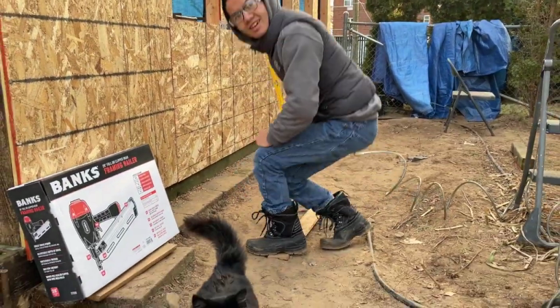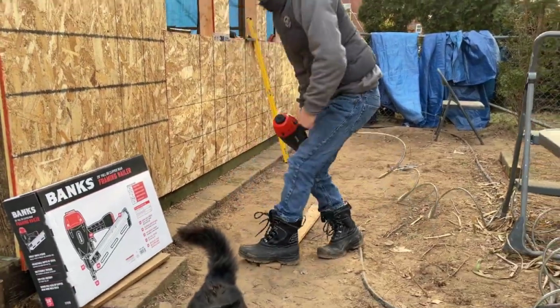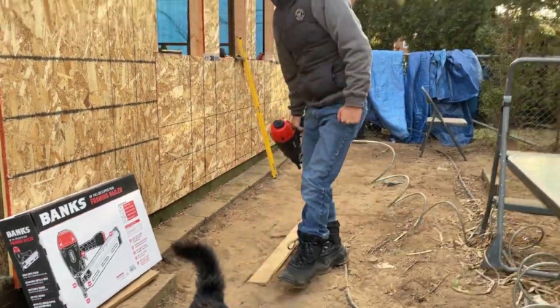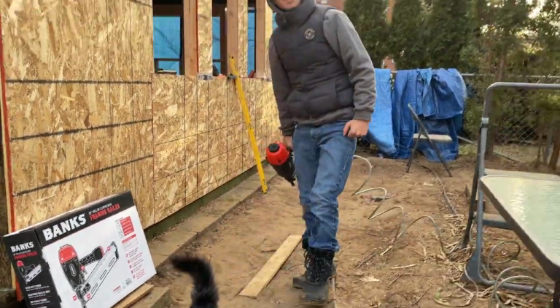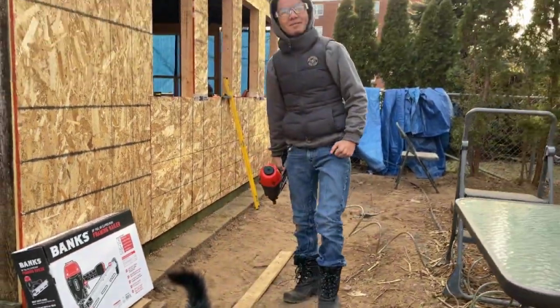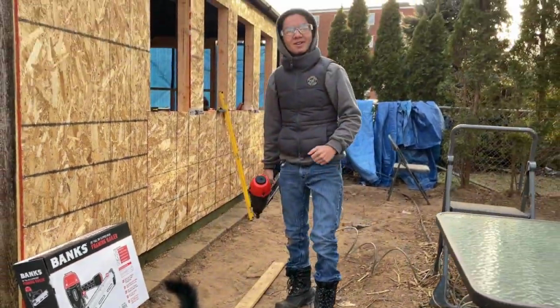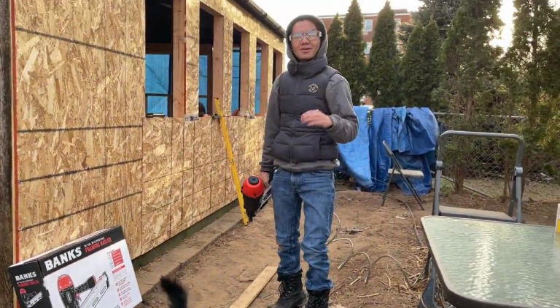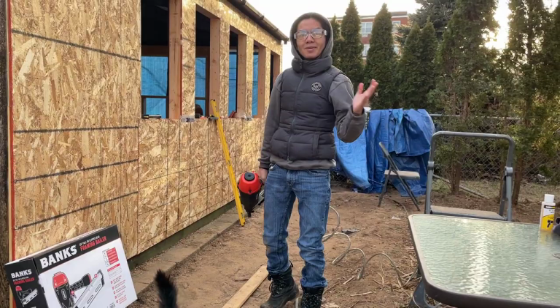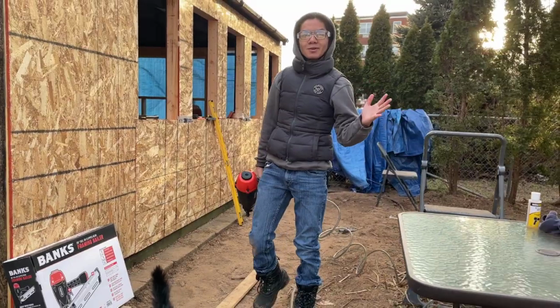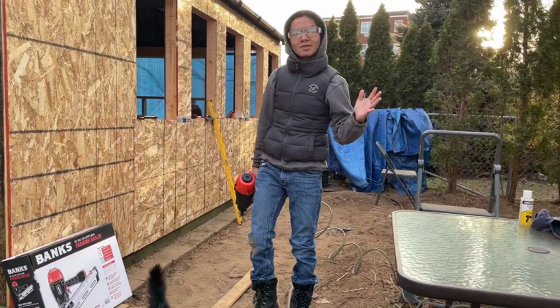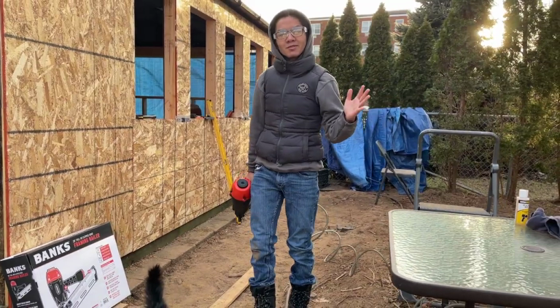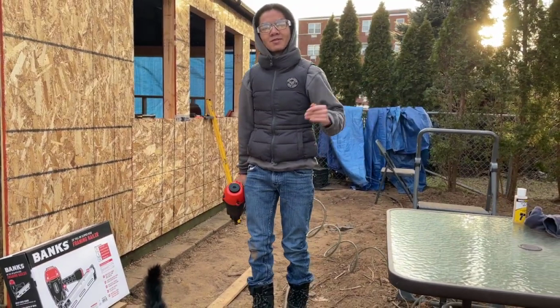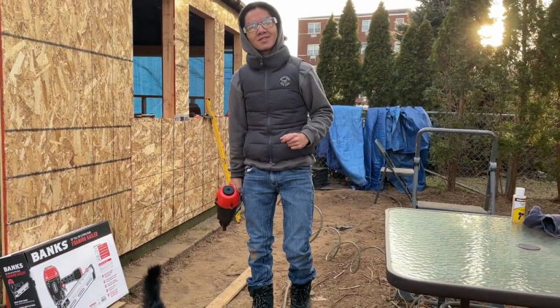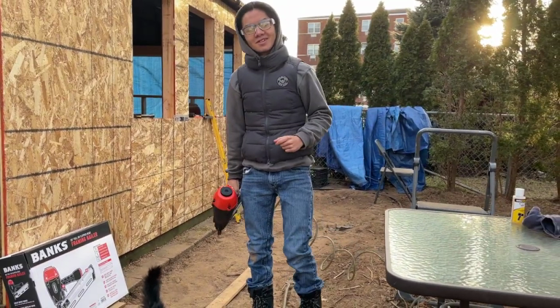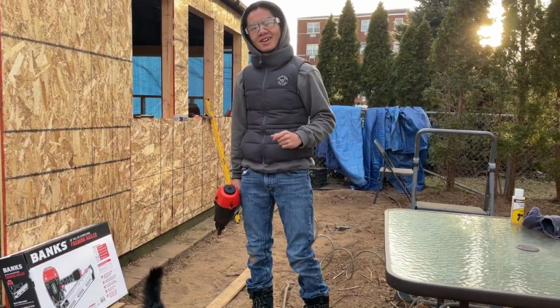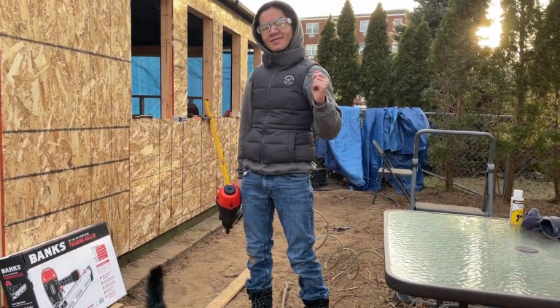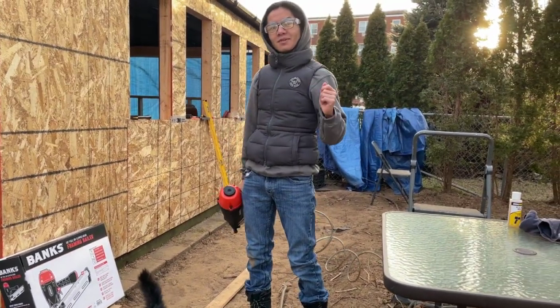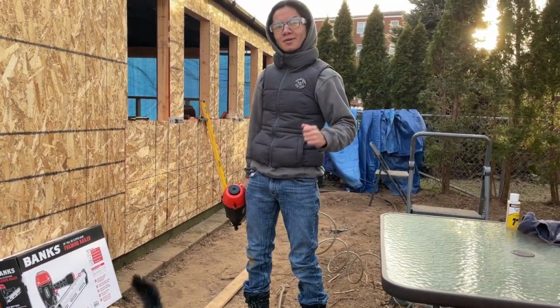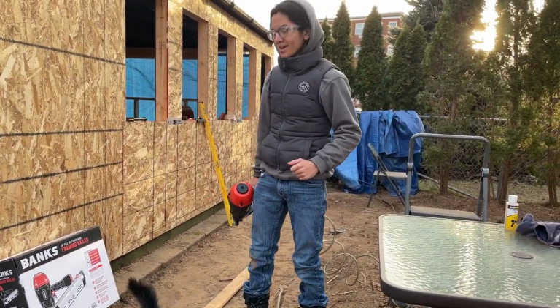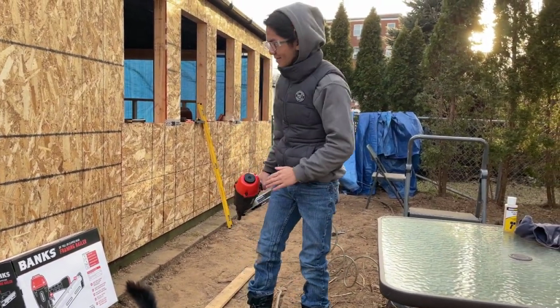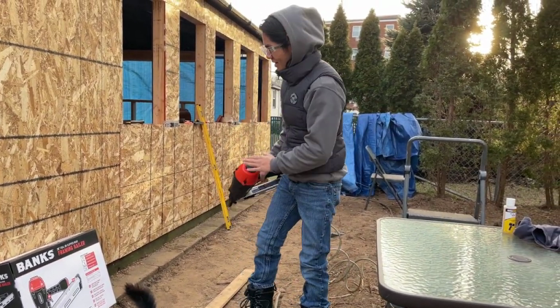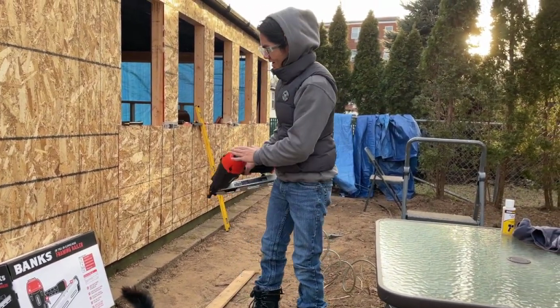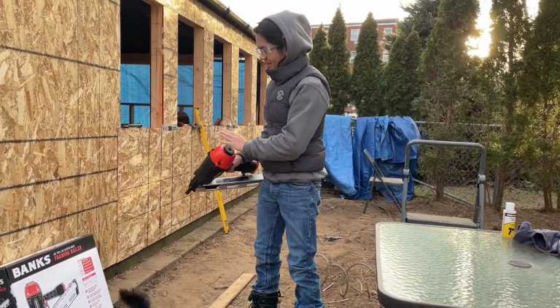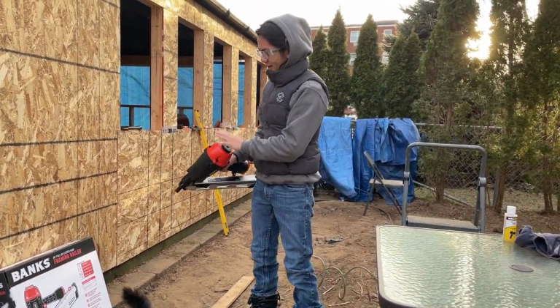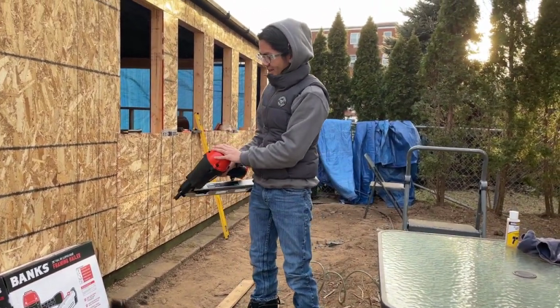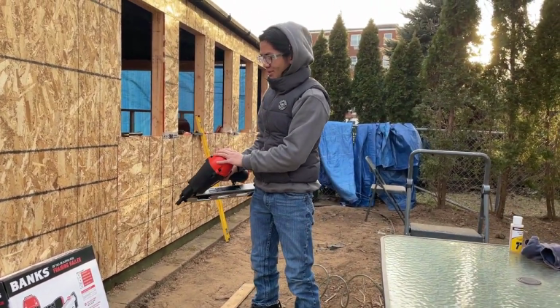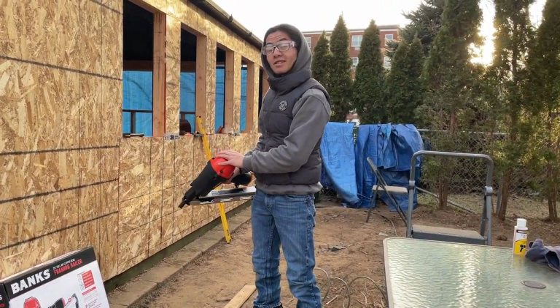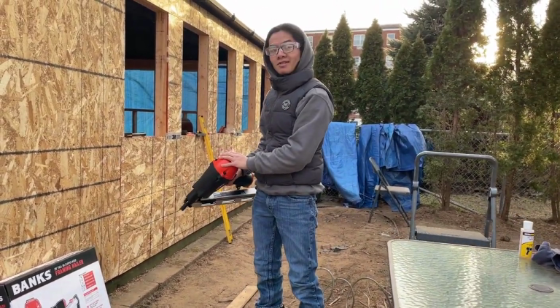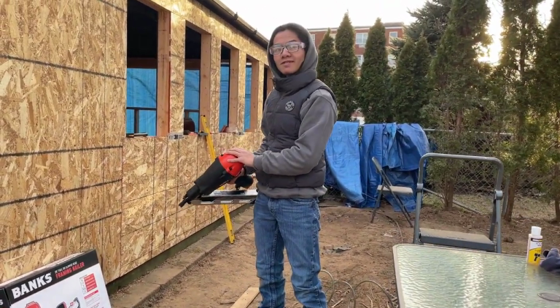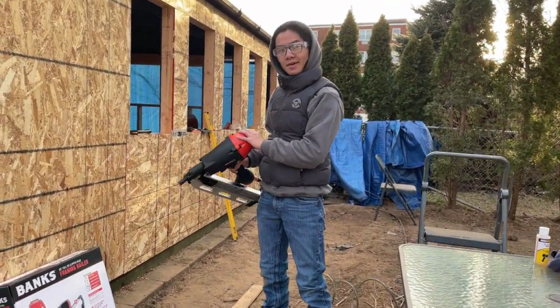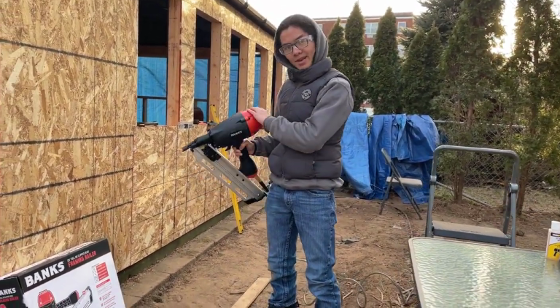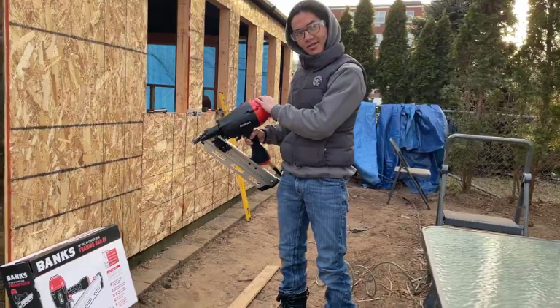Hi, I'm Aywan. Welcome back to one of my tool review videos. In this video we're gonna be talking about the Banks 28-degree framing nailer.